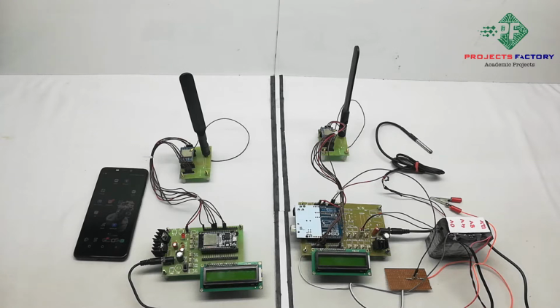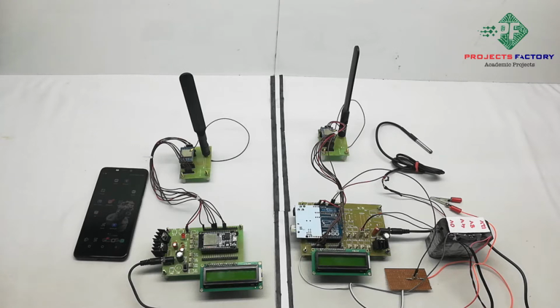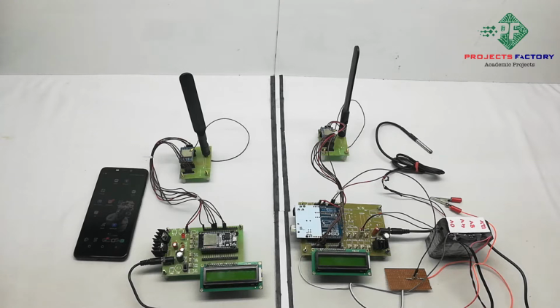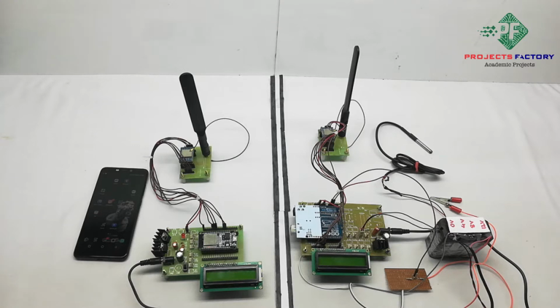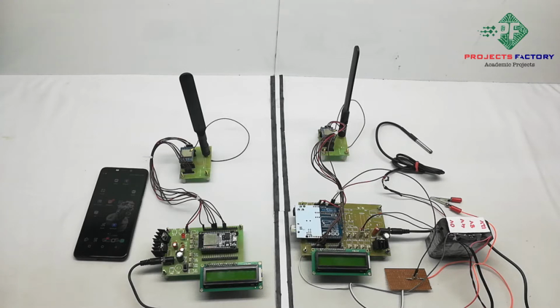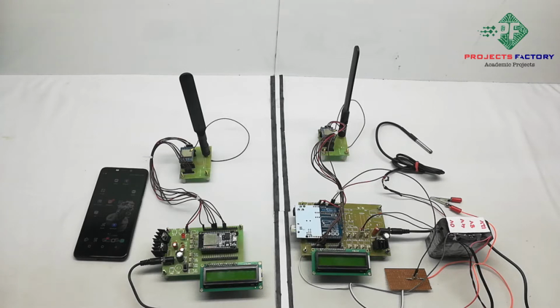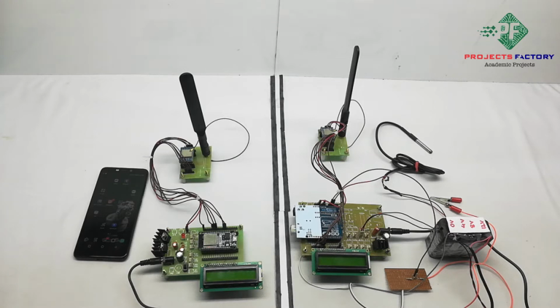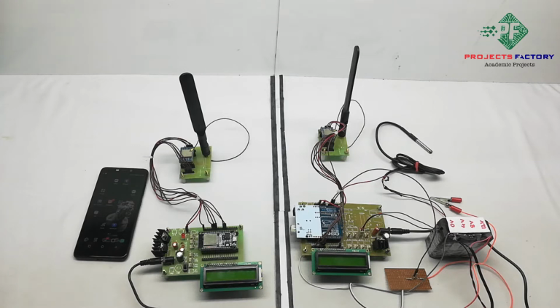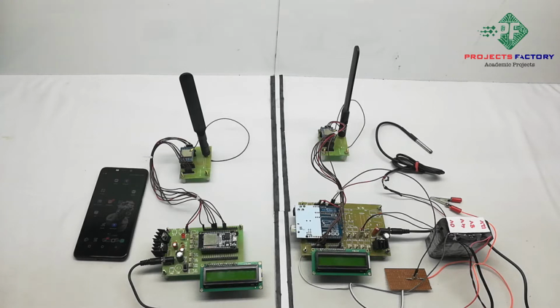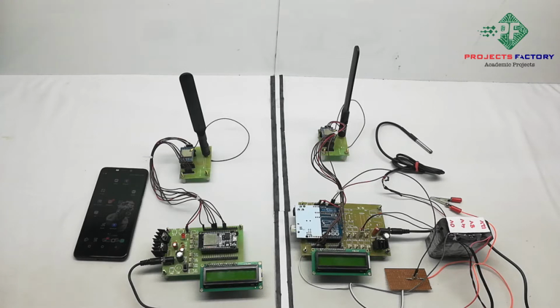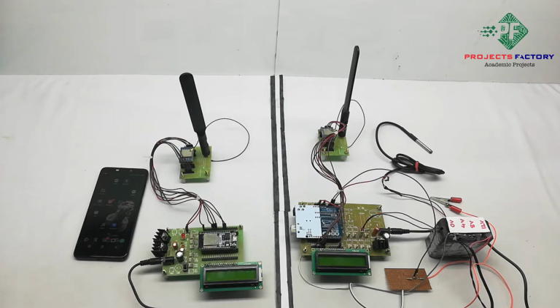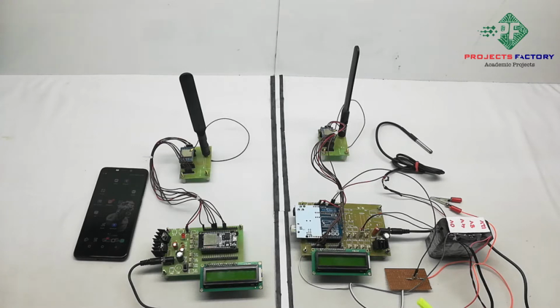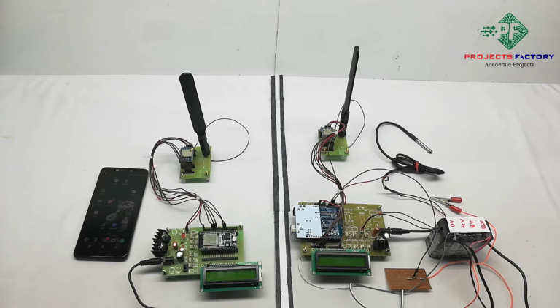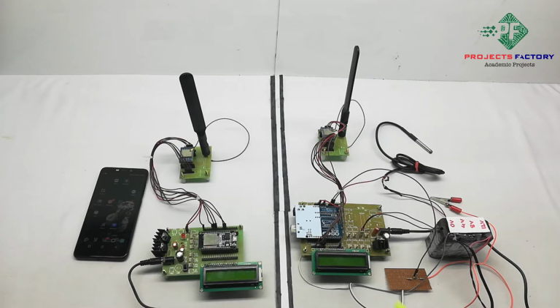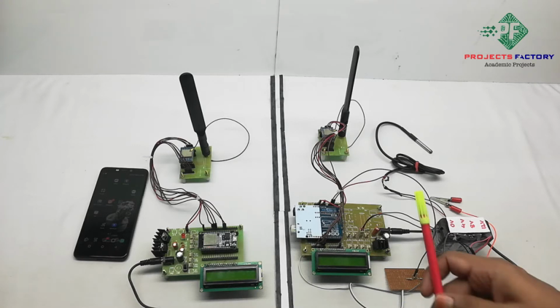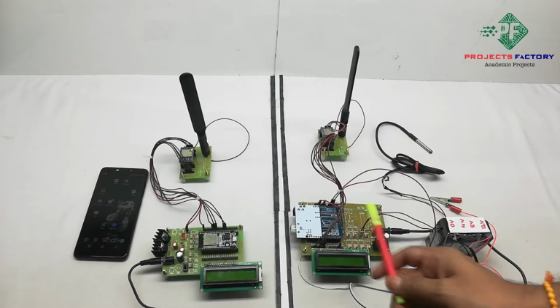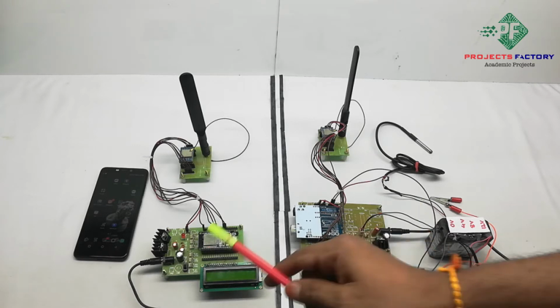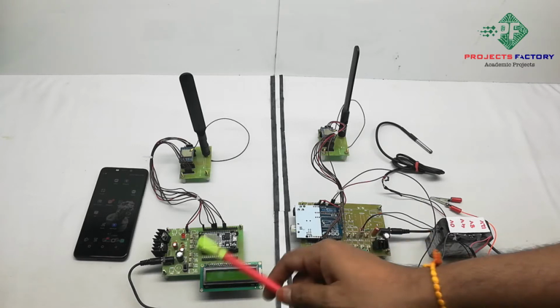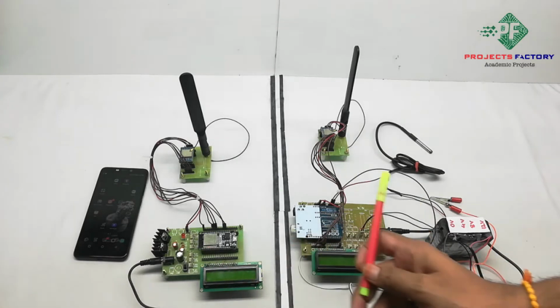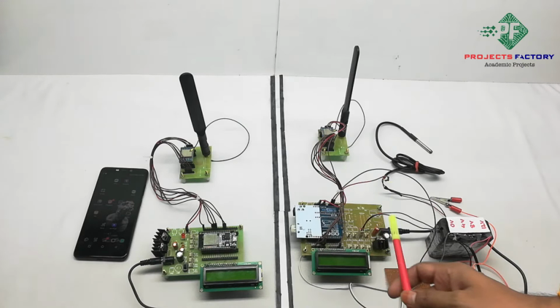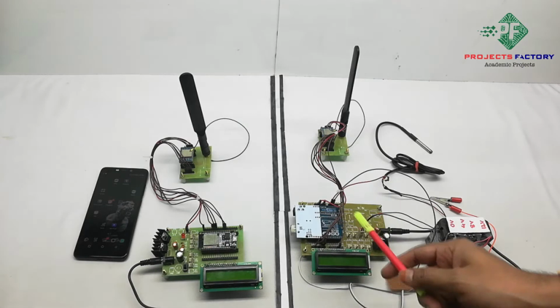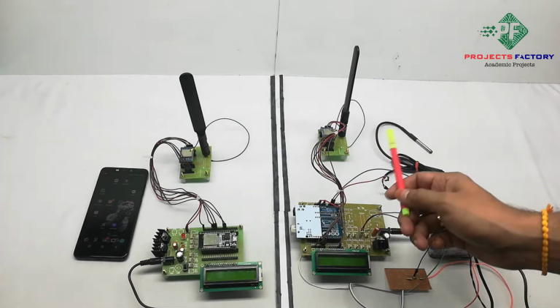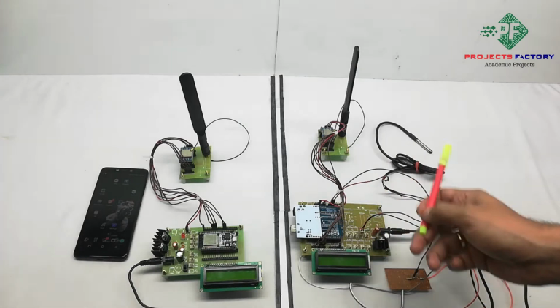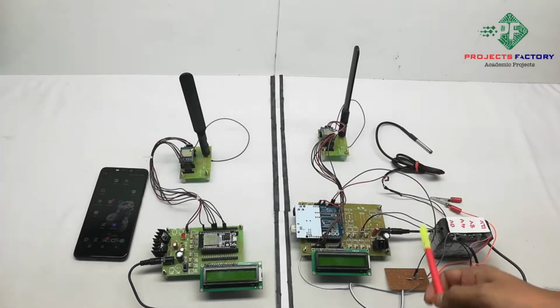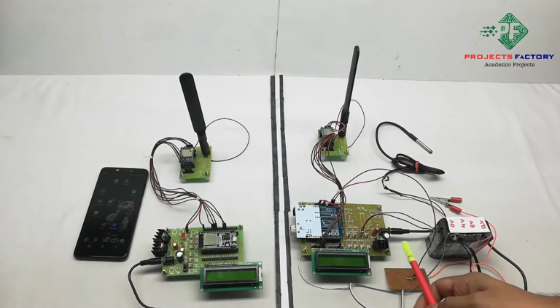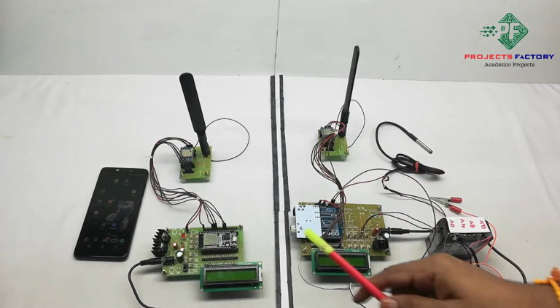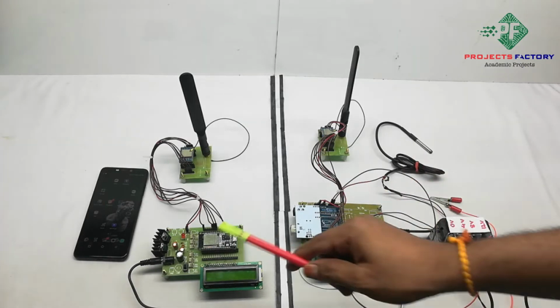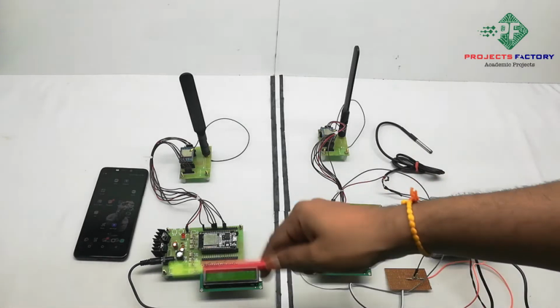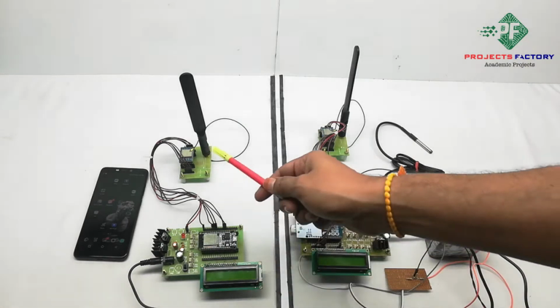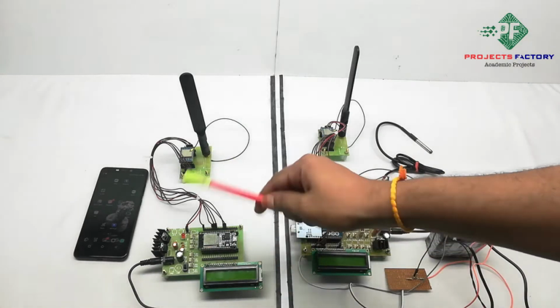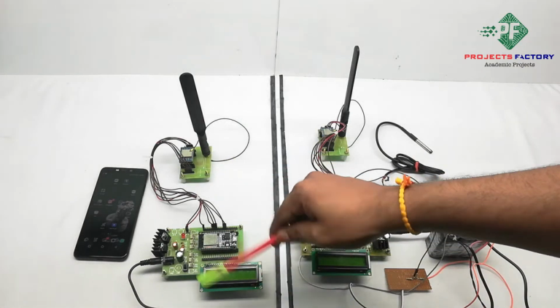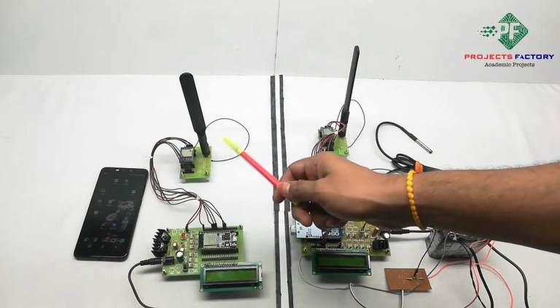Coming to the hardware connection, here we have two sections — this one is the transmitter and this one is the receiver.